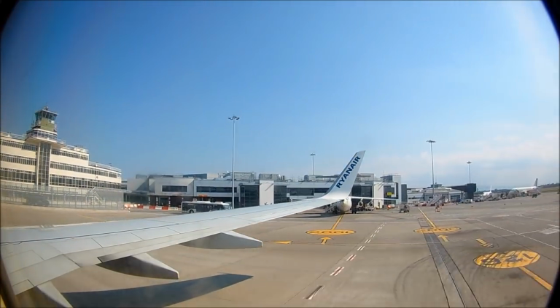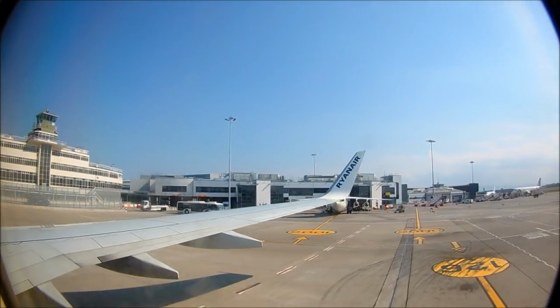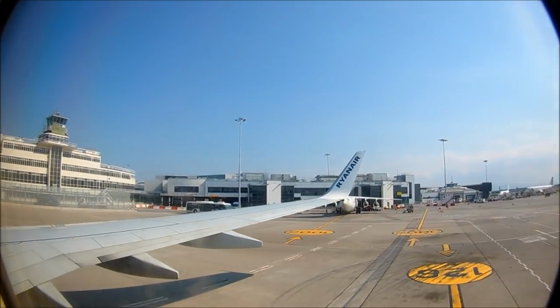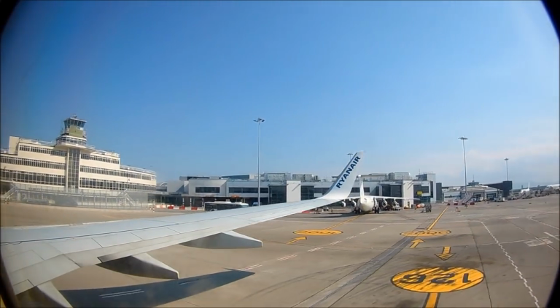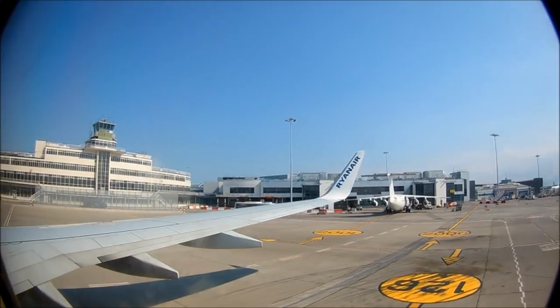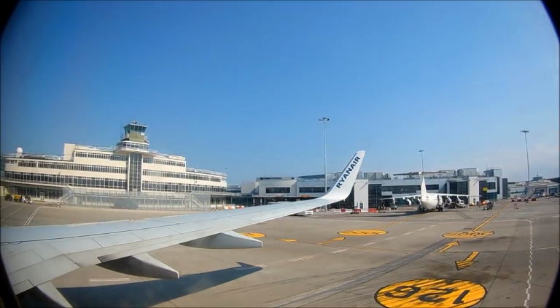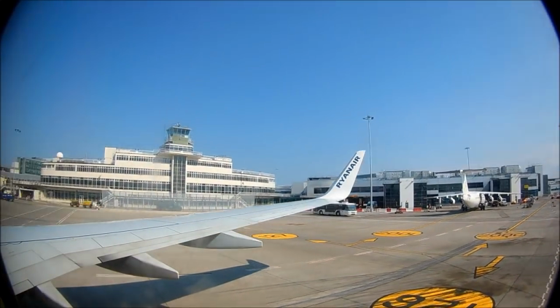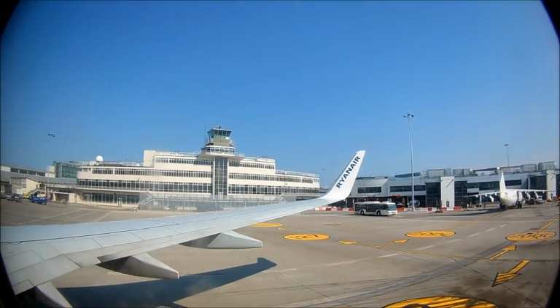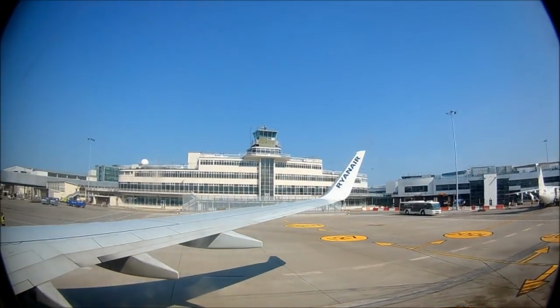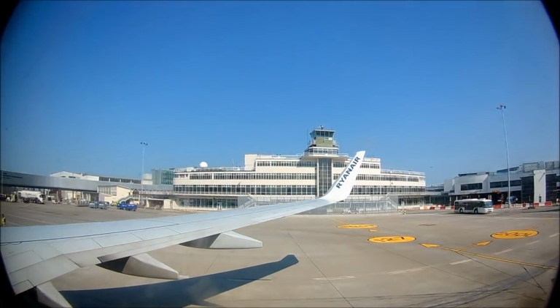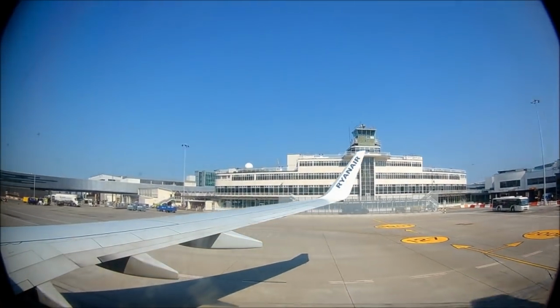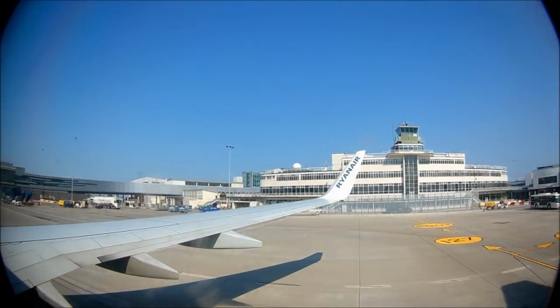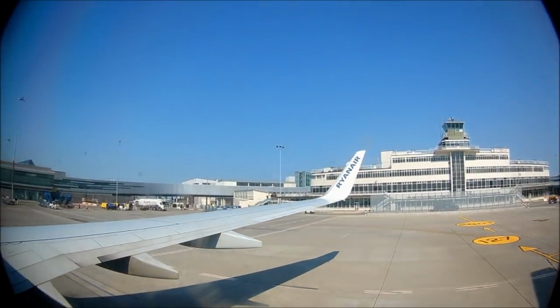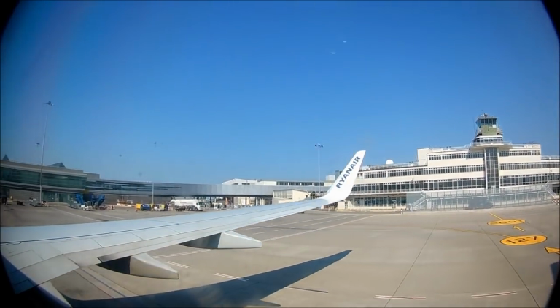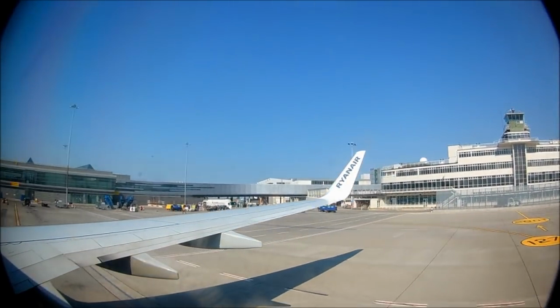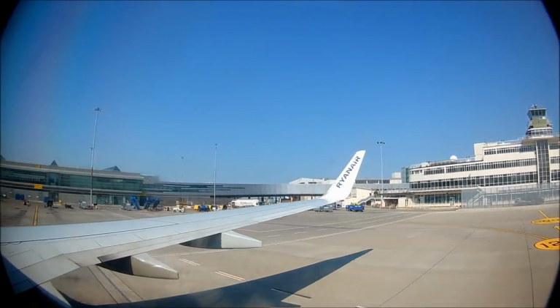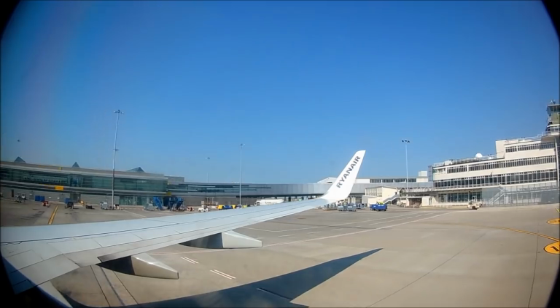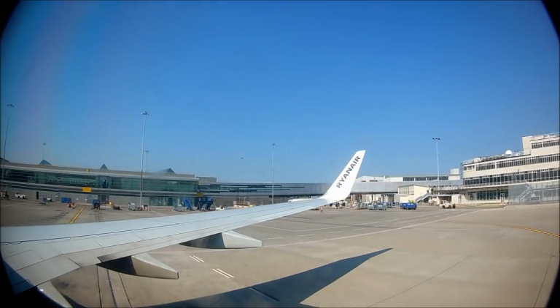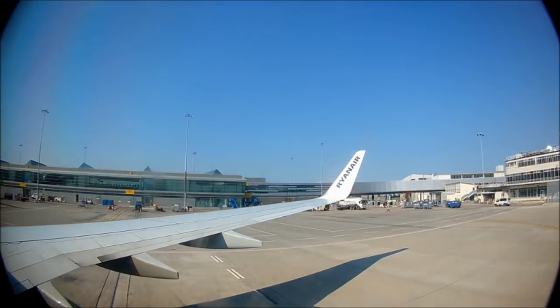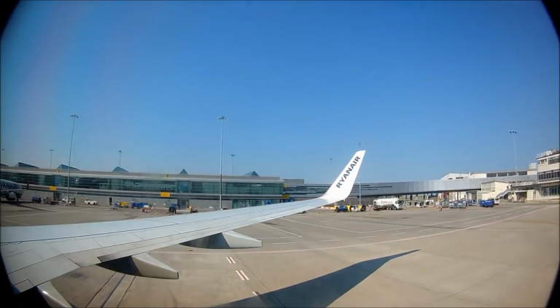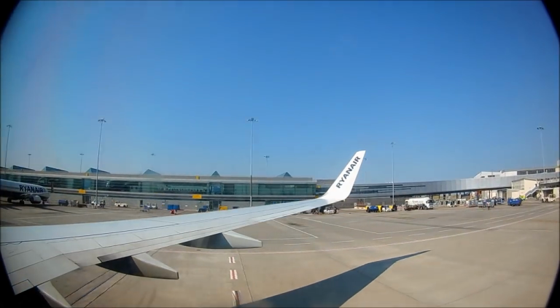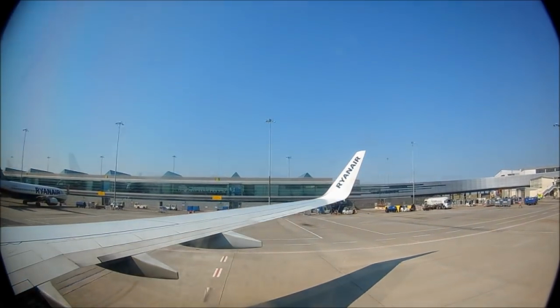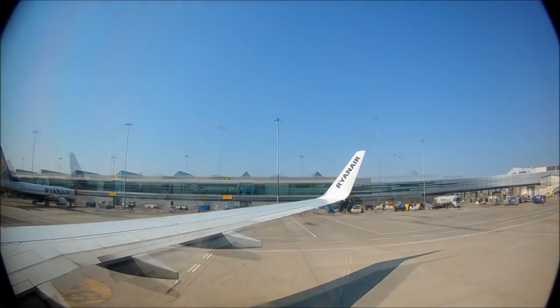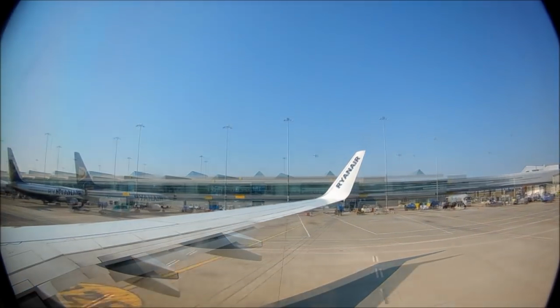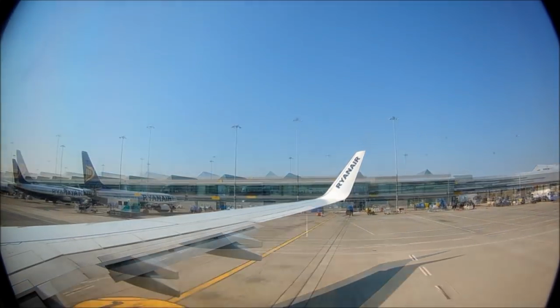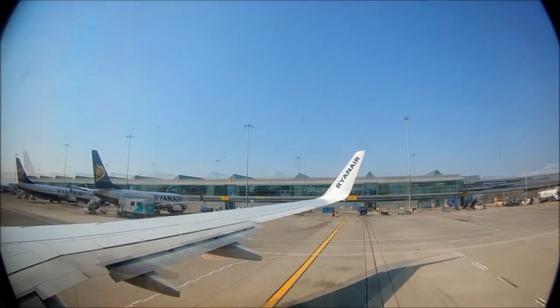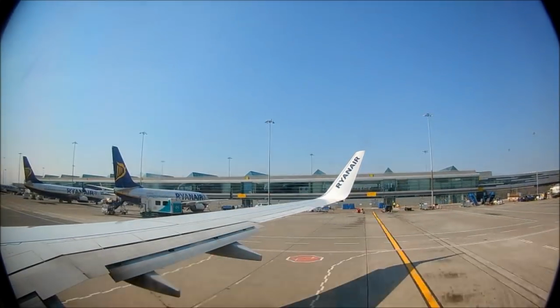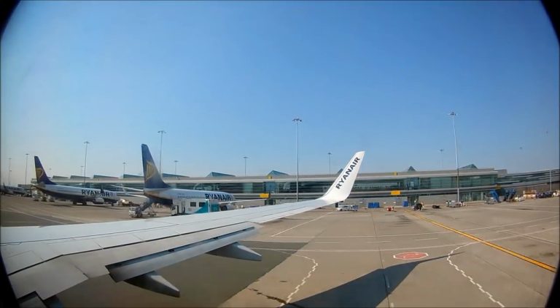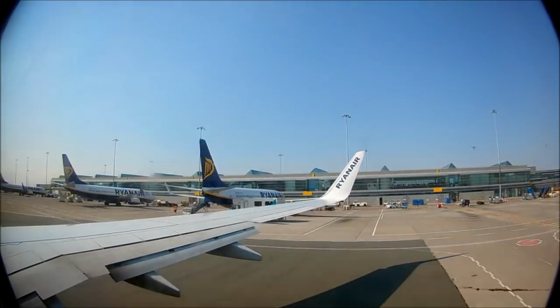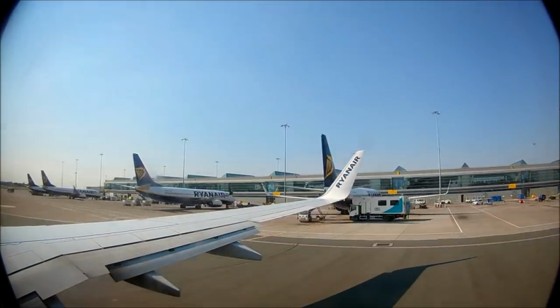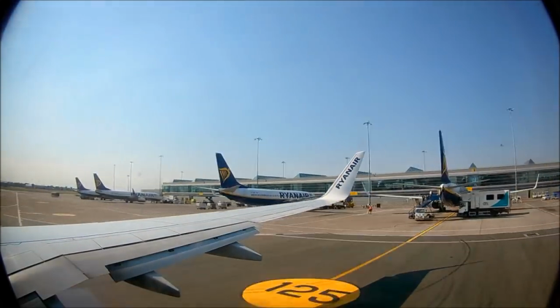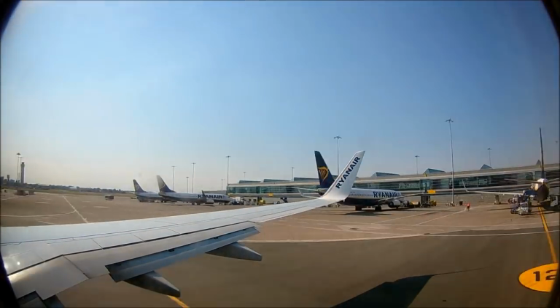Unfortunately, due to the age of the aircraft, the windows were quite scratched, but I managed to film it as best I could.